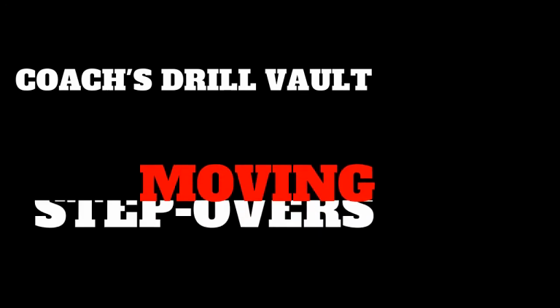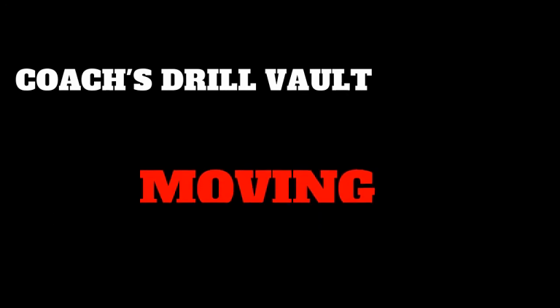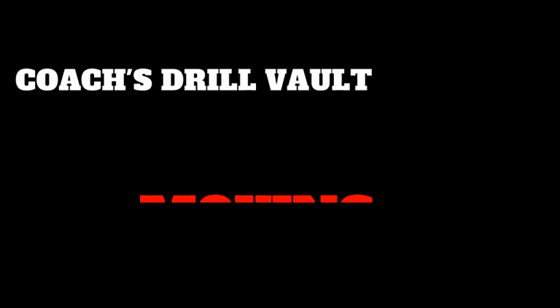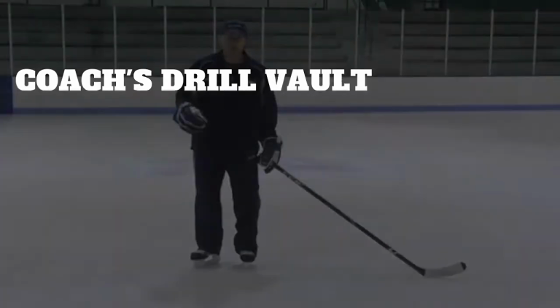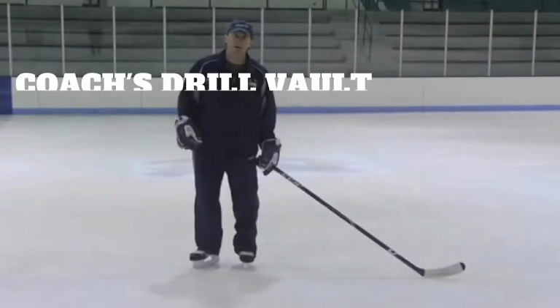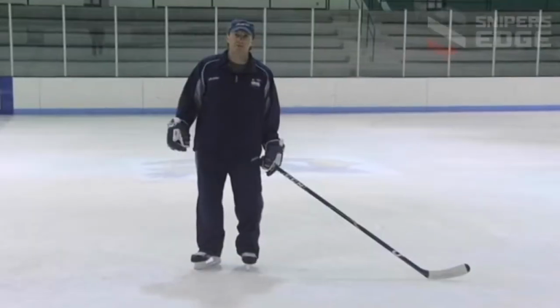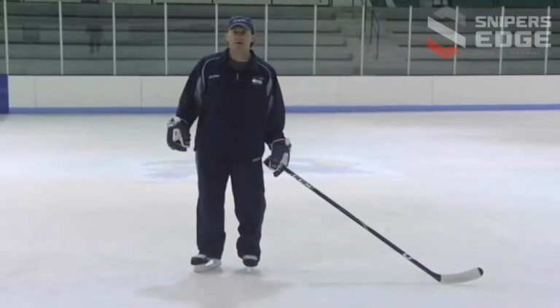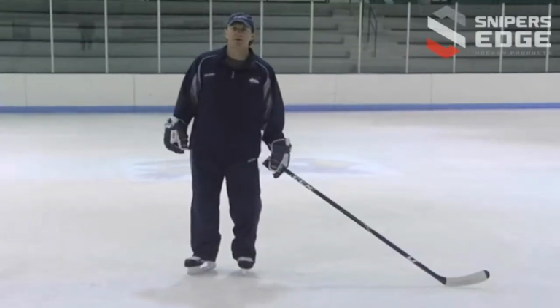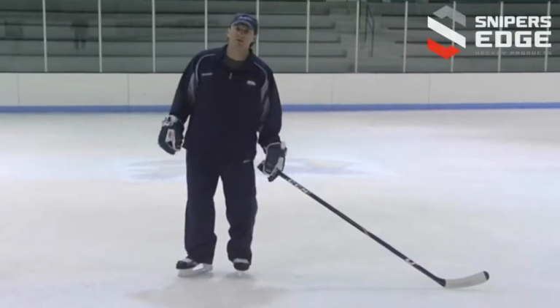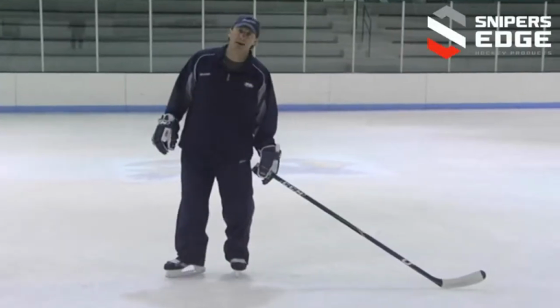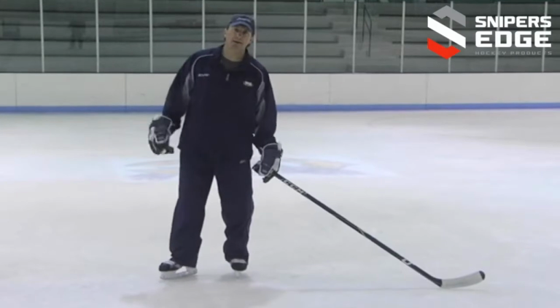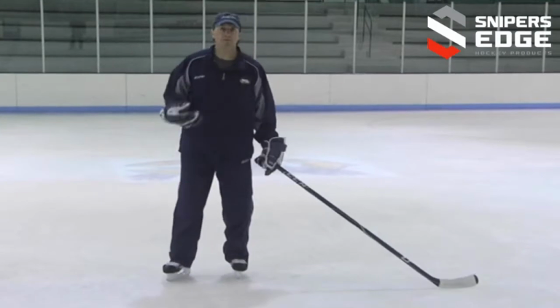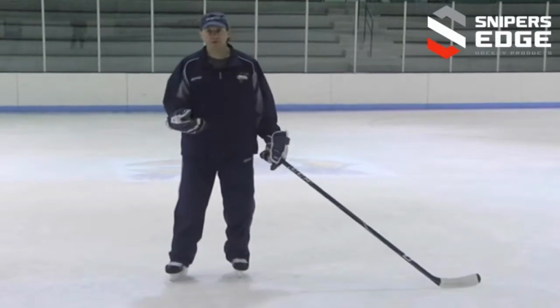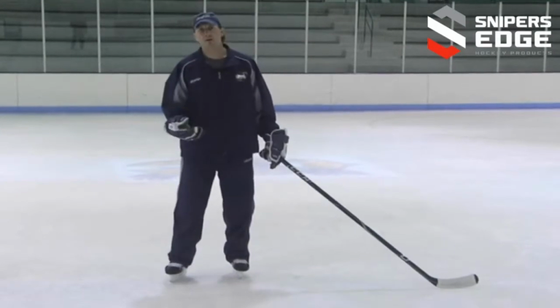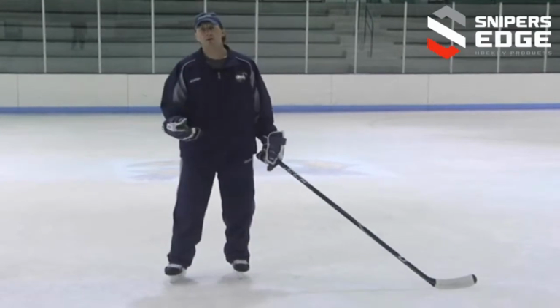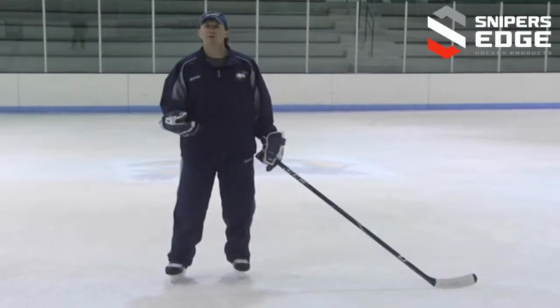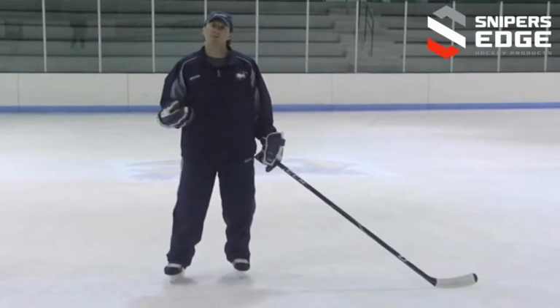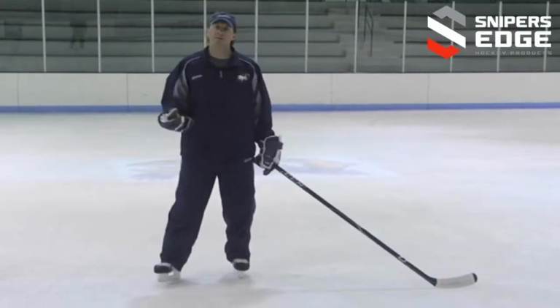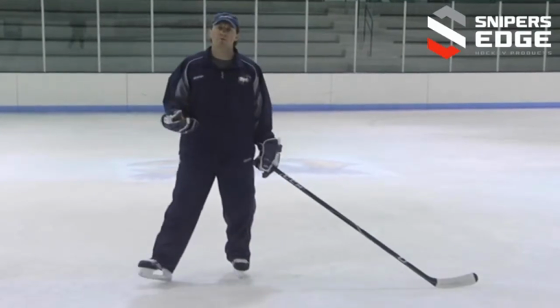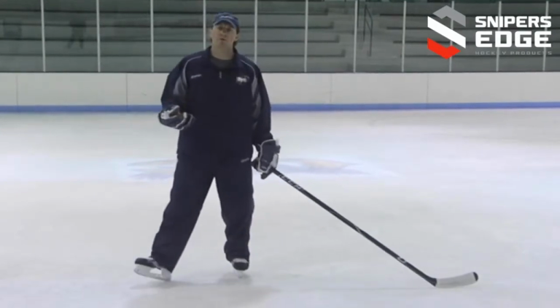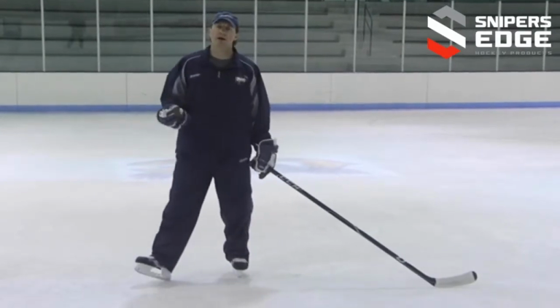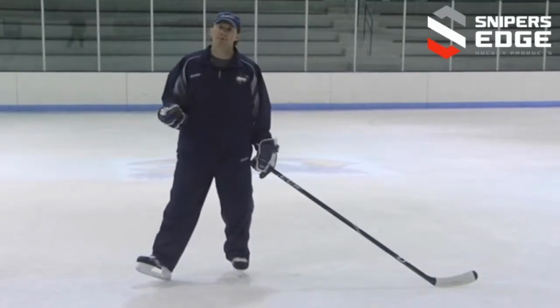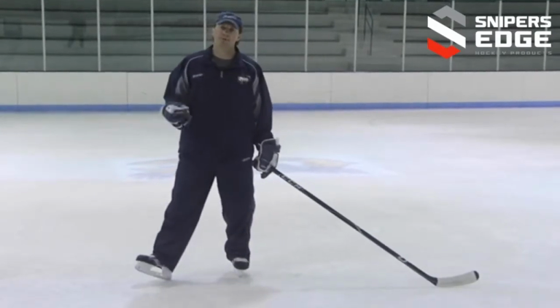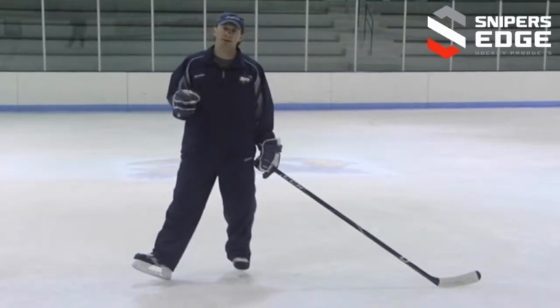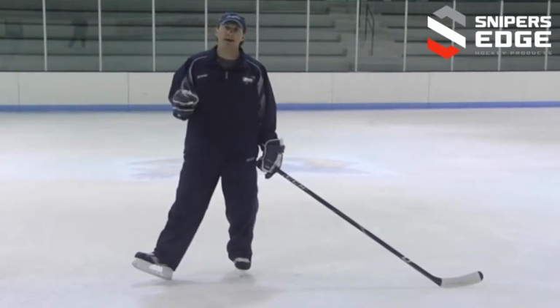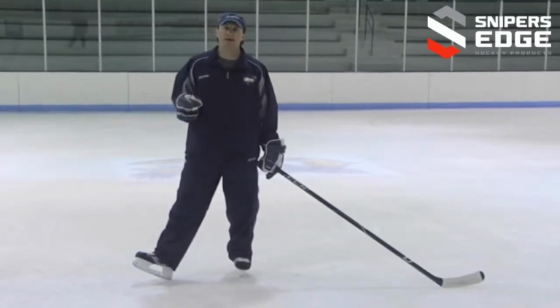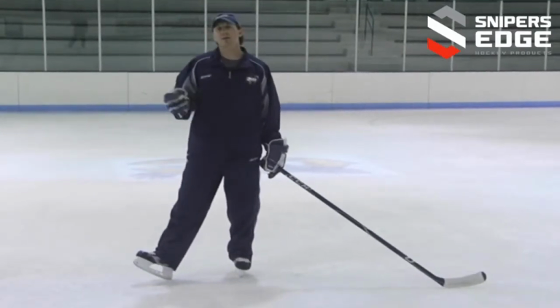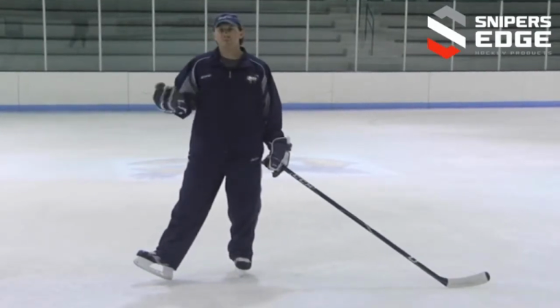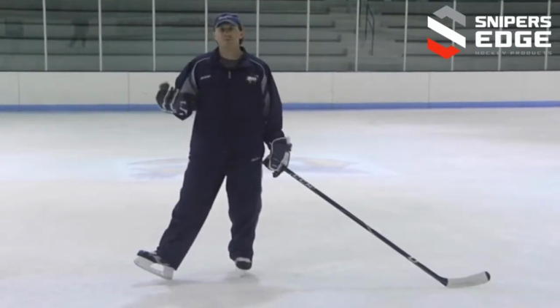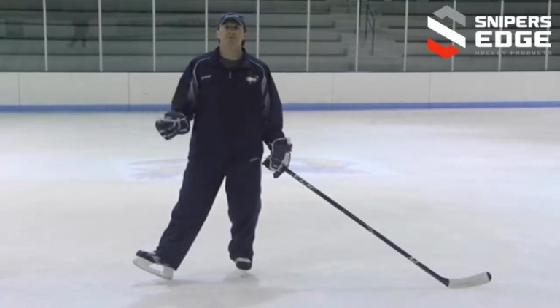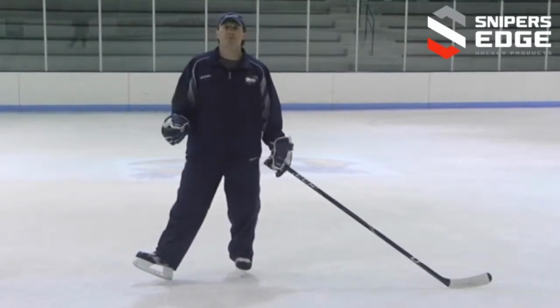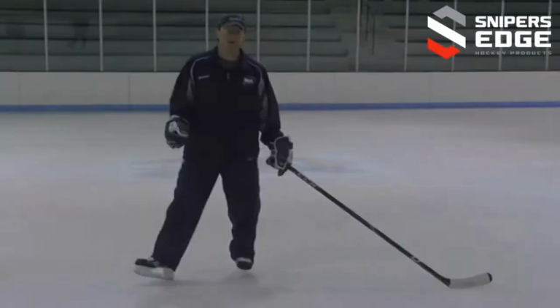Now that the player has a better understanding and feel for what they want to accomplish, we're going to add movement to the pattern.